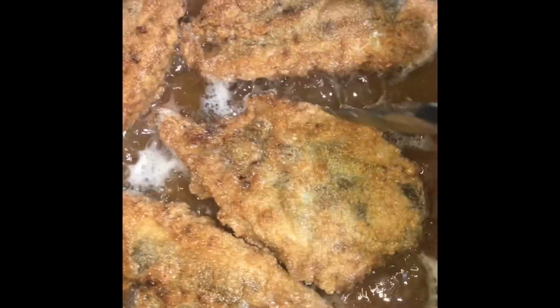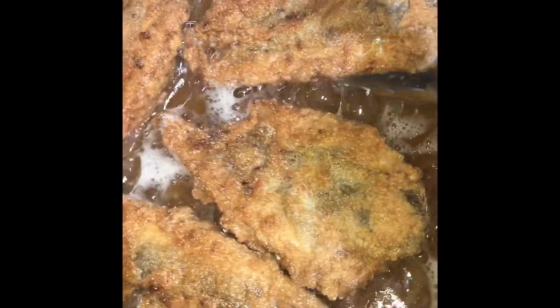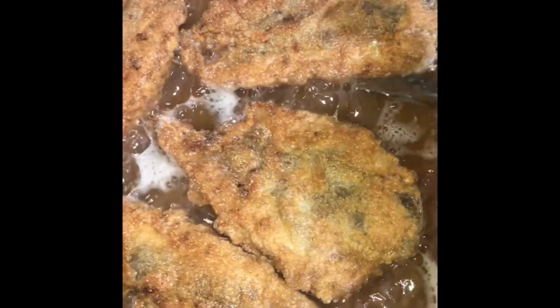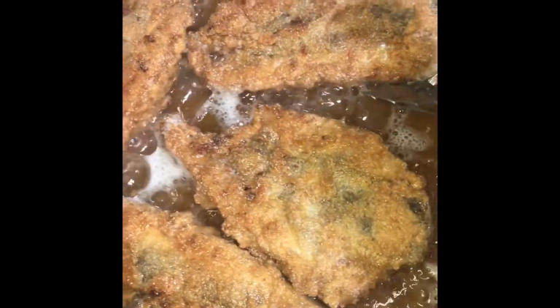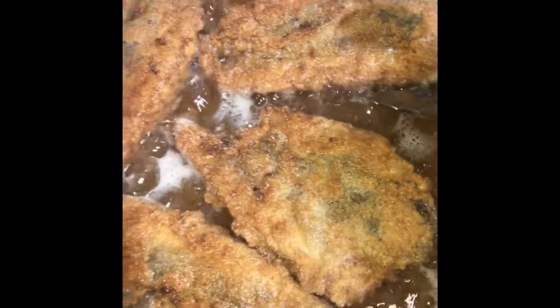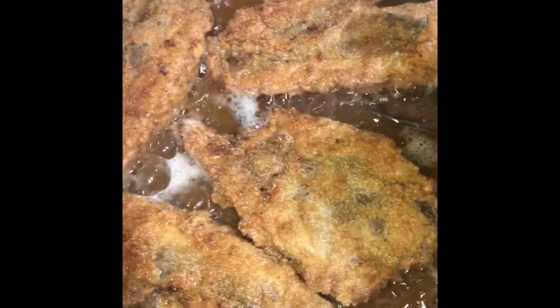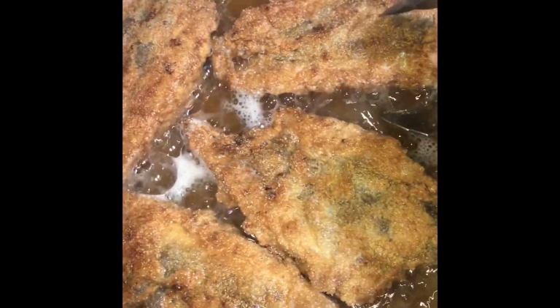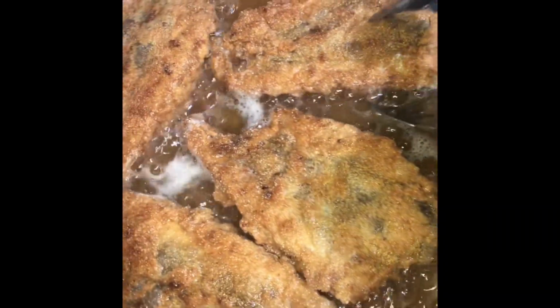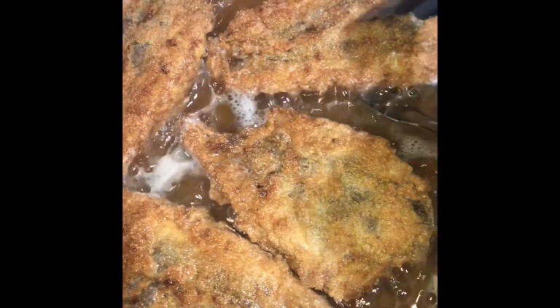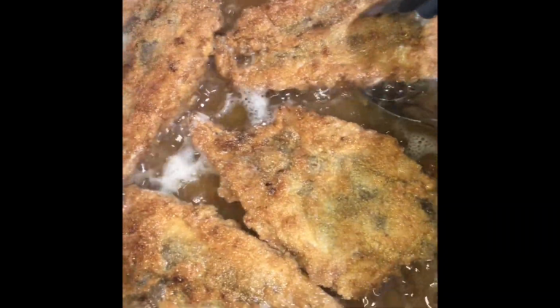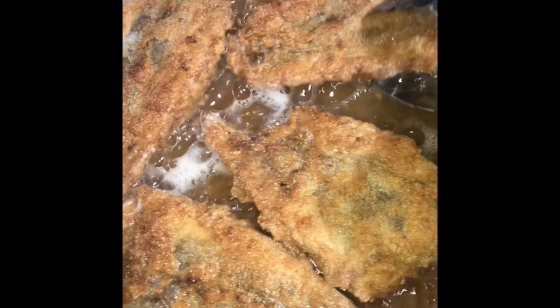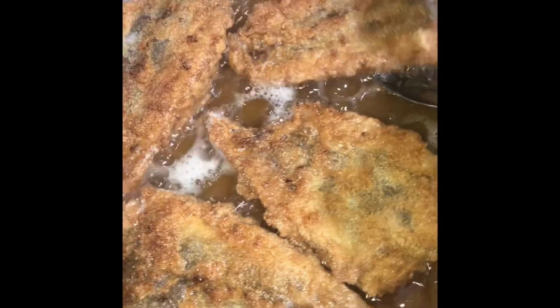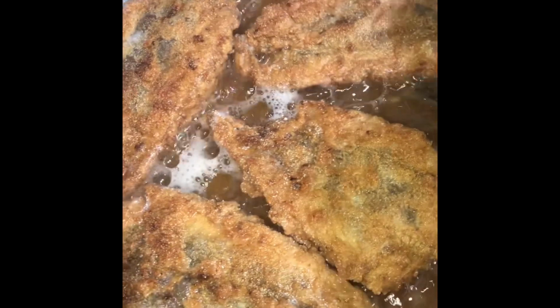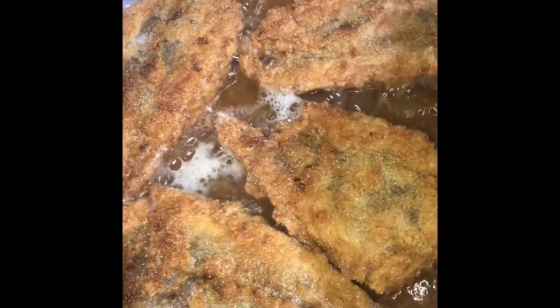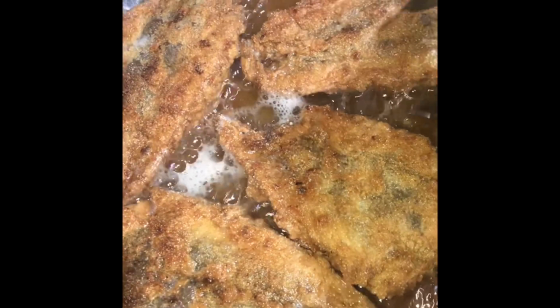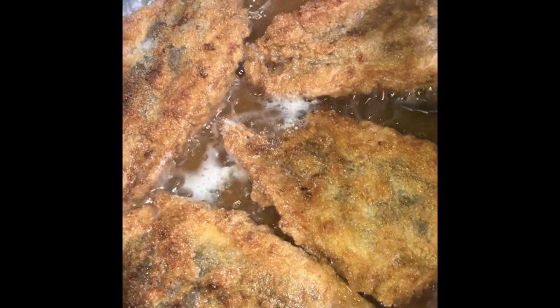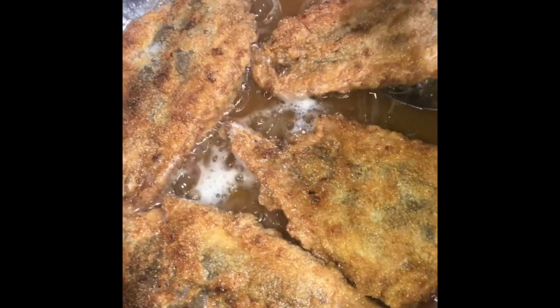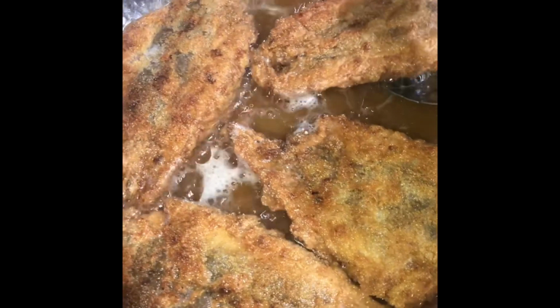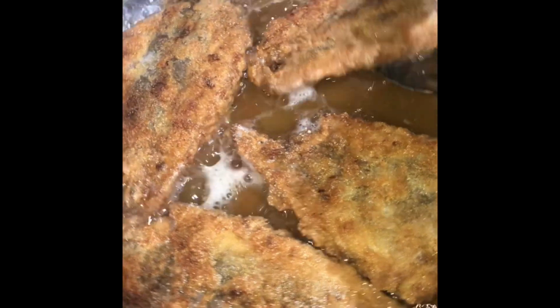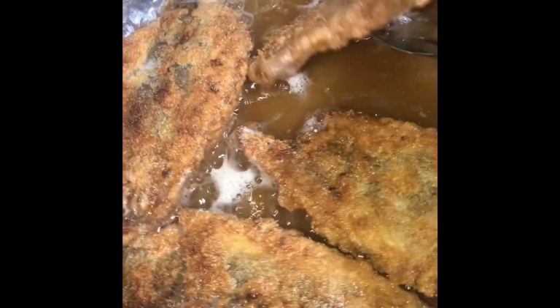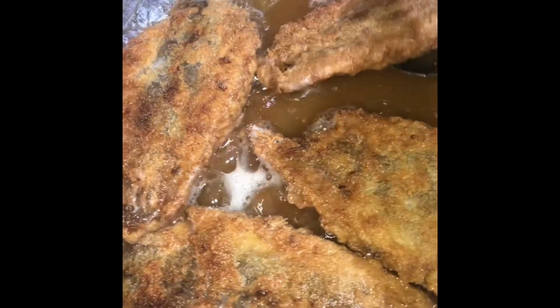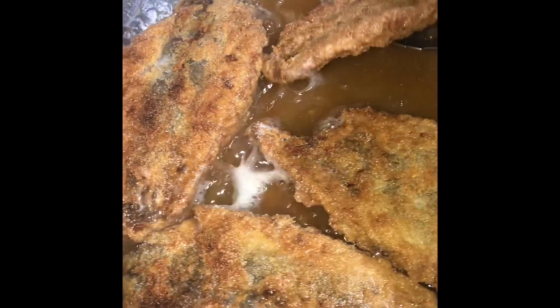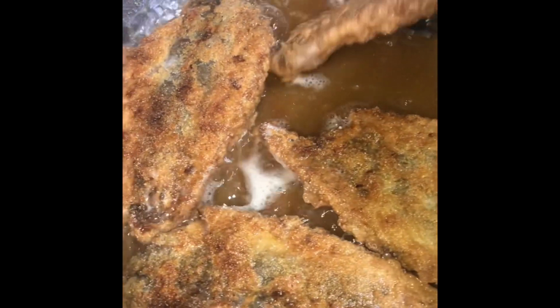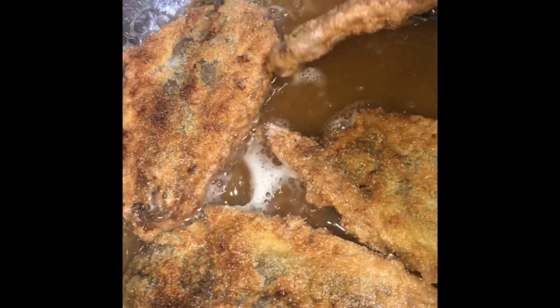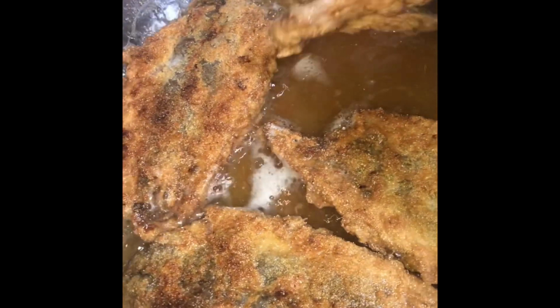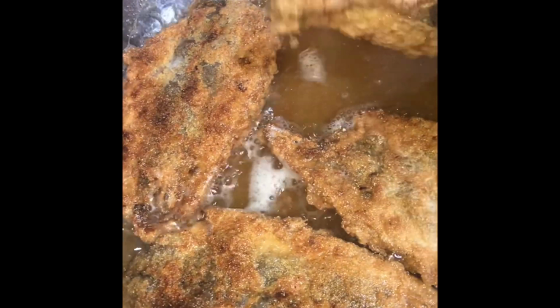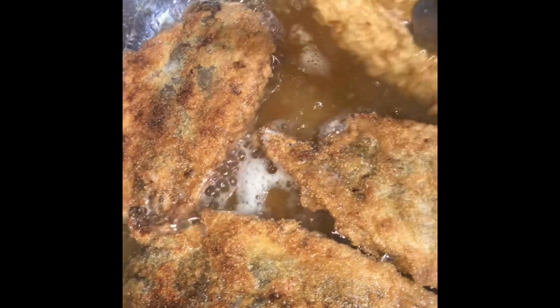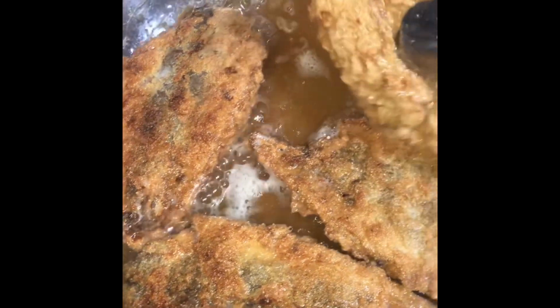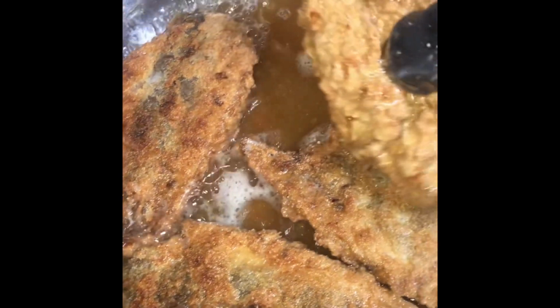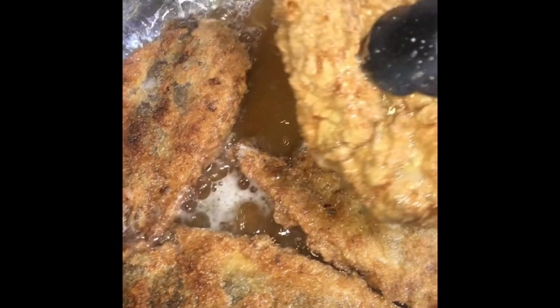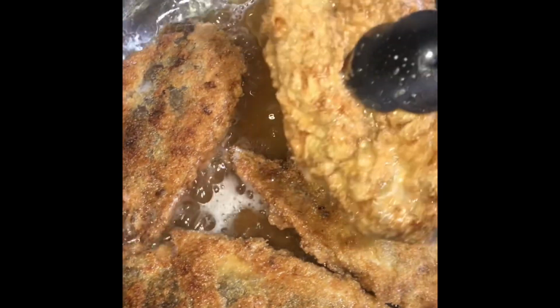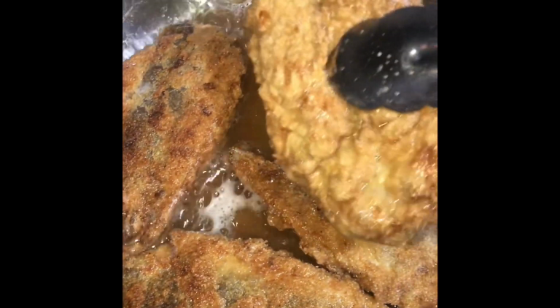These are about done now. I'm going to take them out and drain on a paper towel.